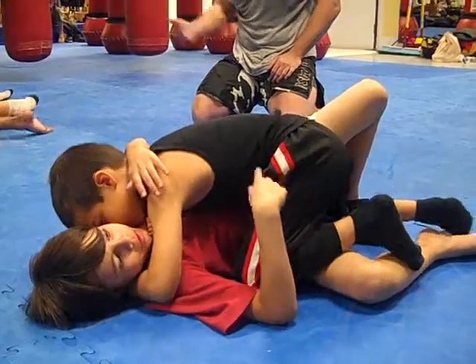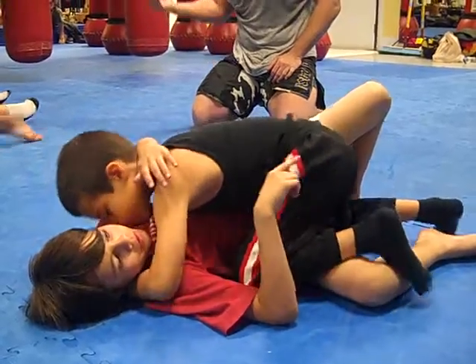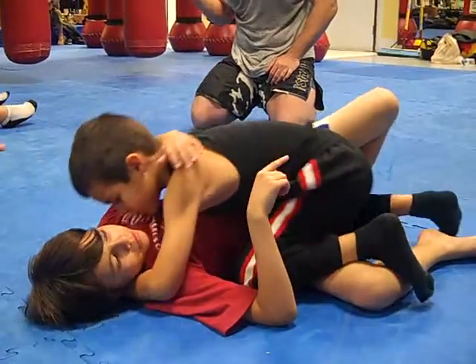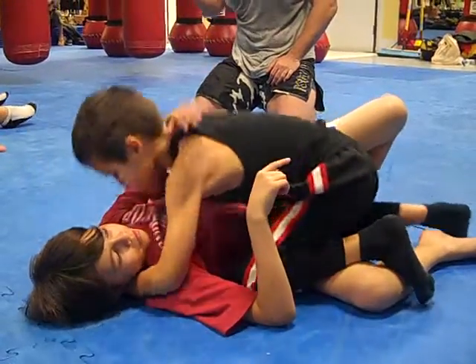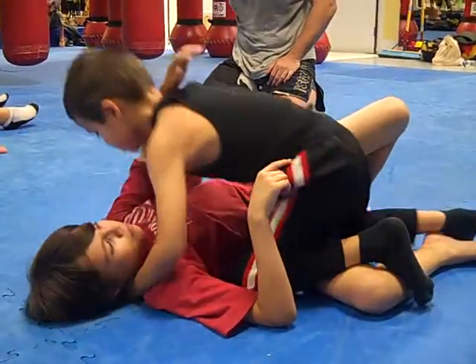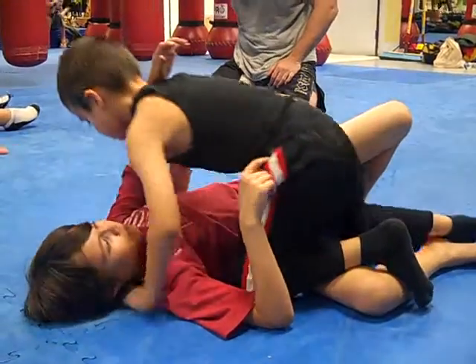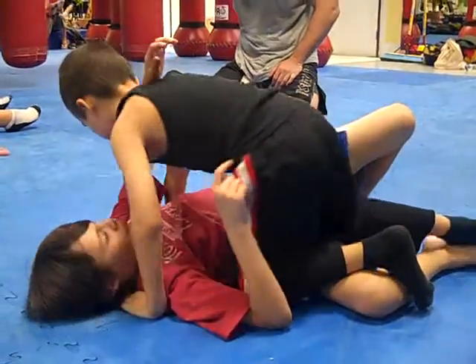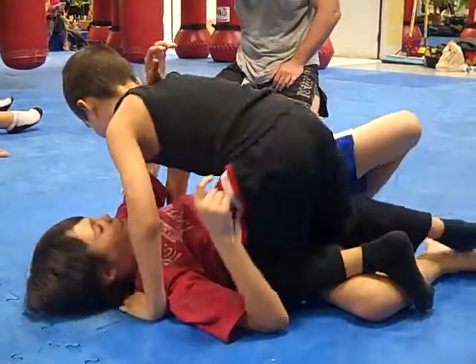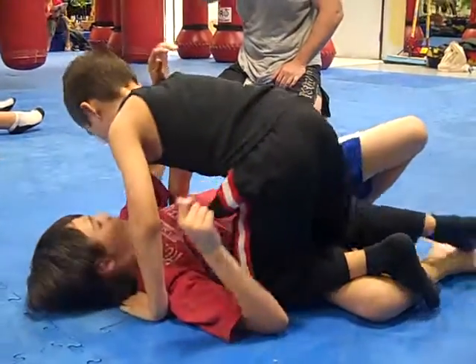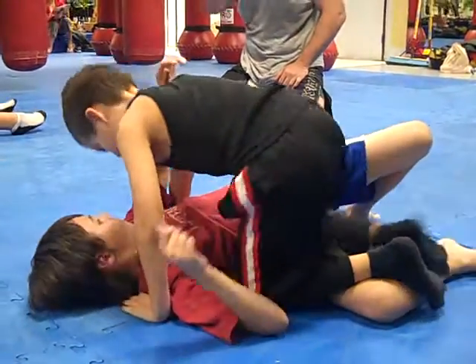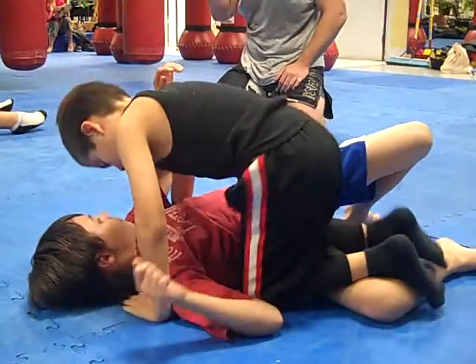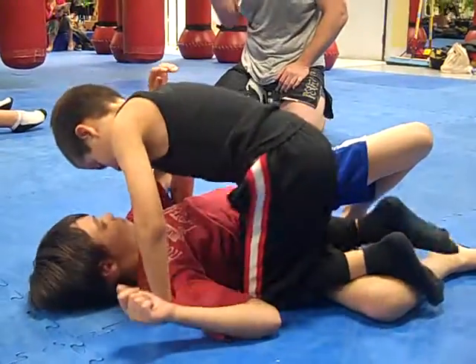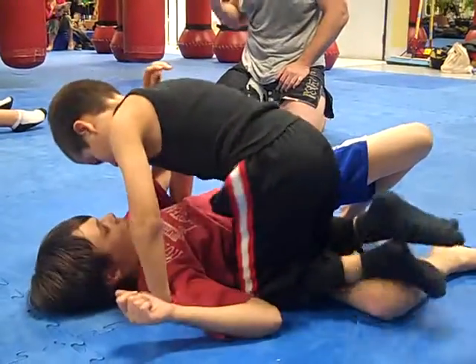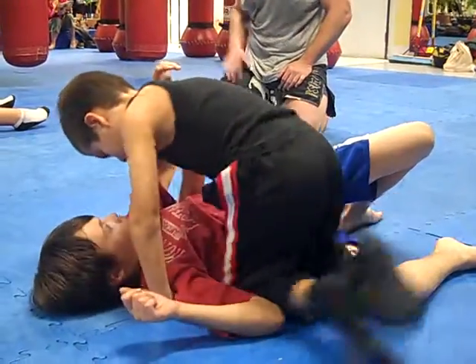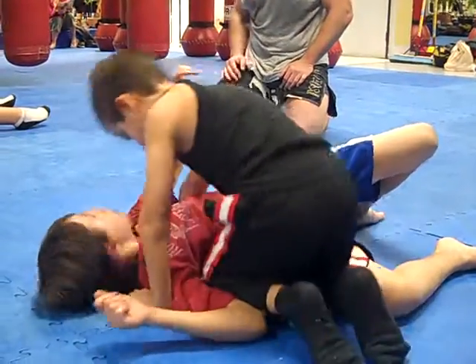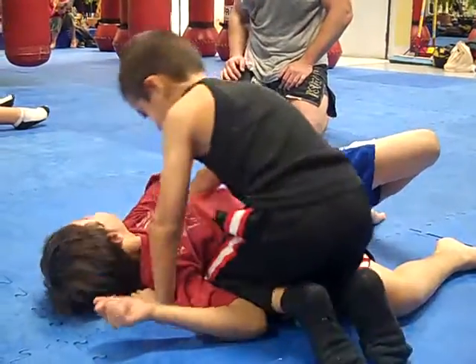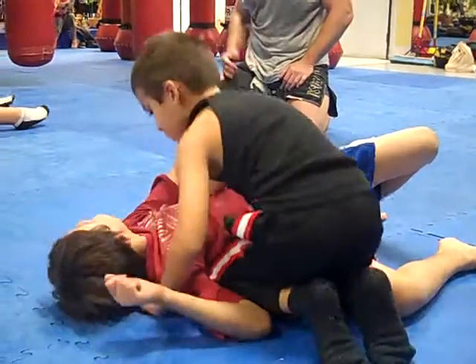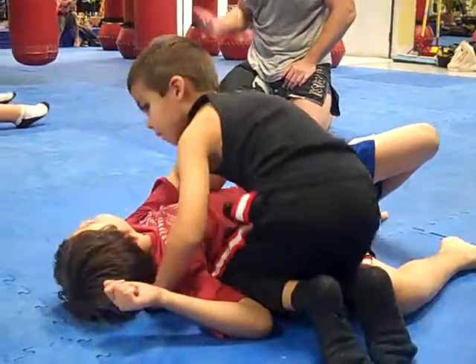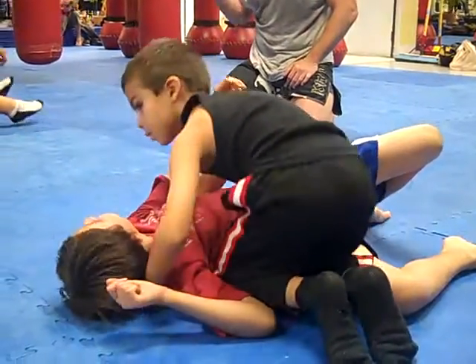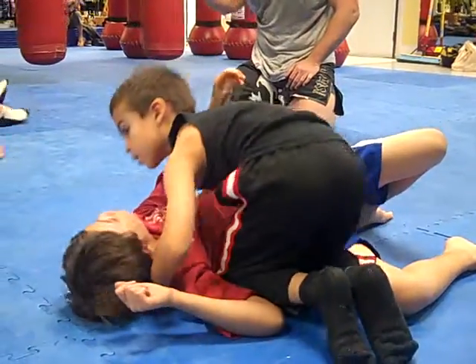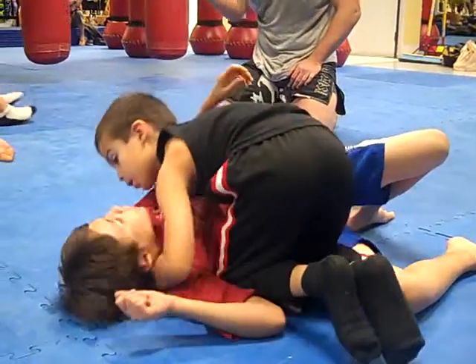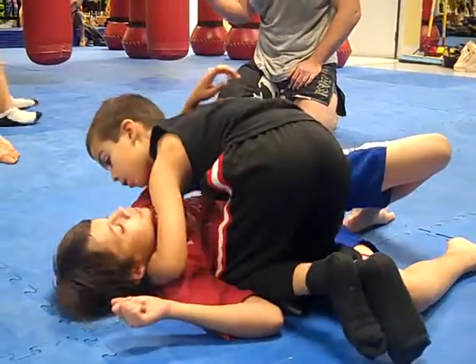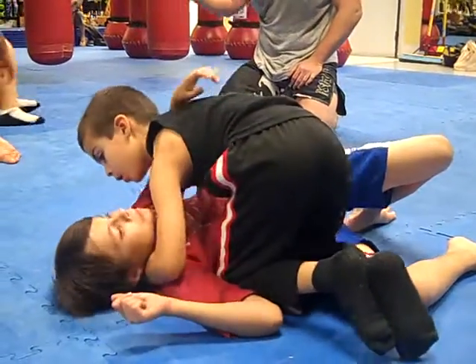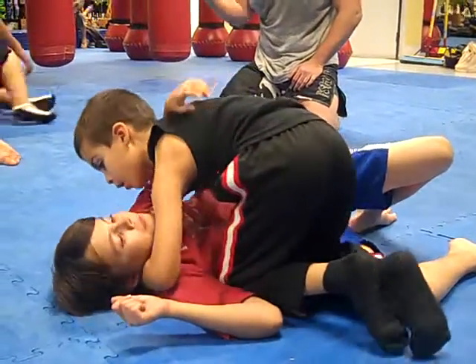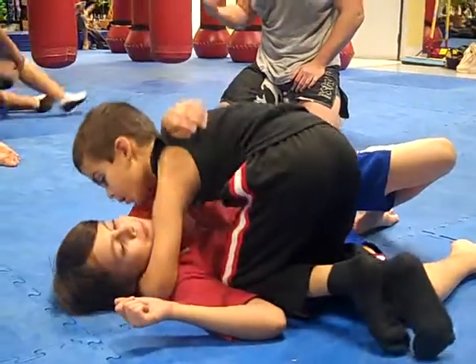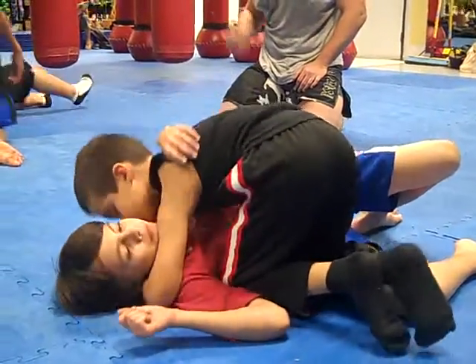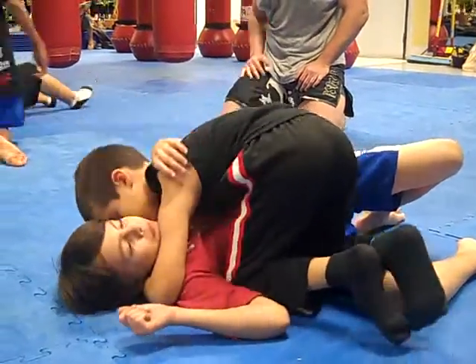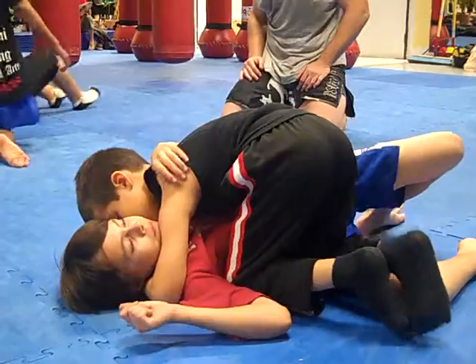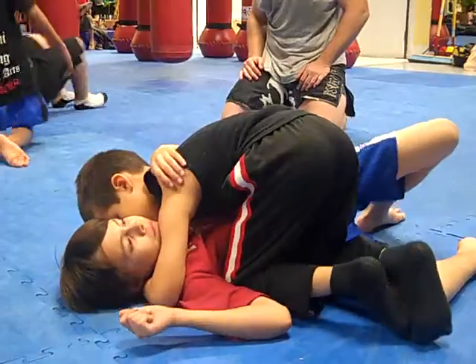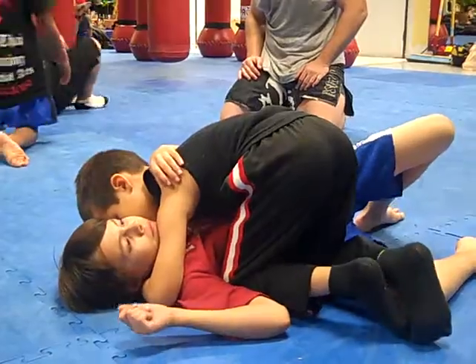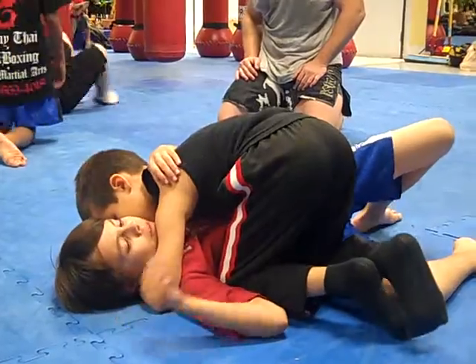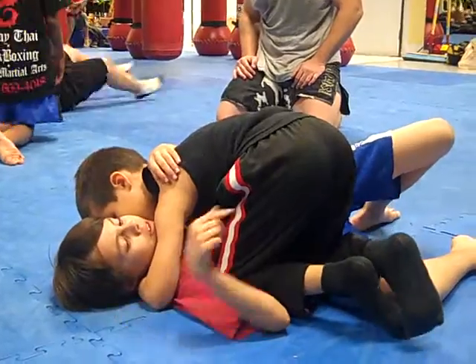Guys, start with your heads away from the mirror, please. Remember, always start a good distance away from the mirror.